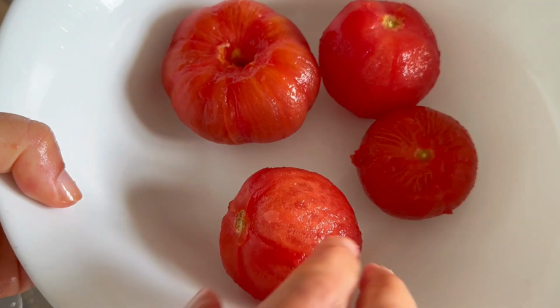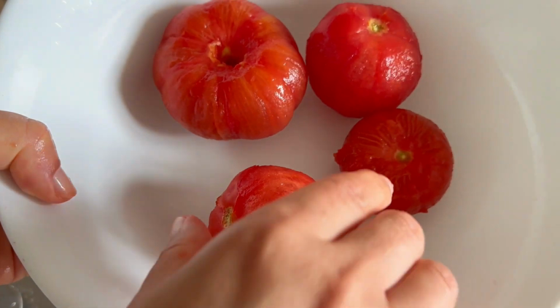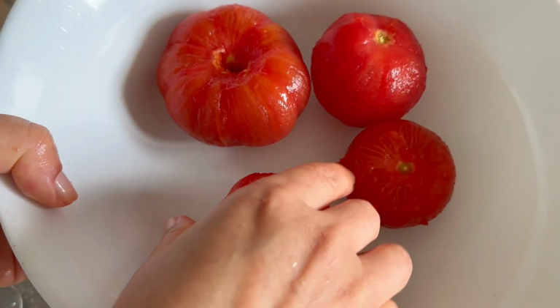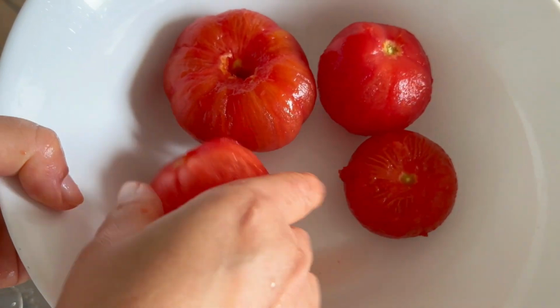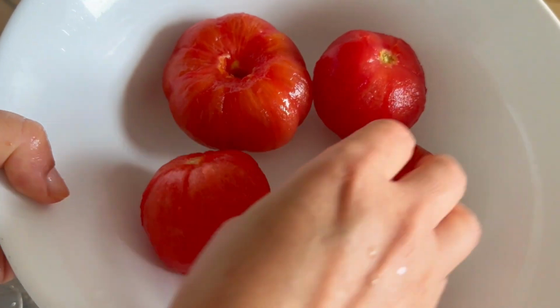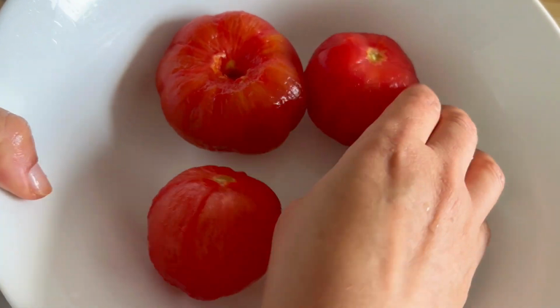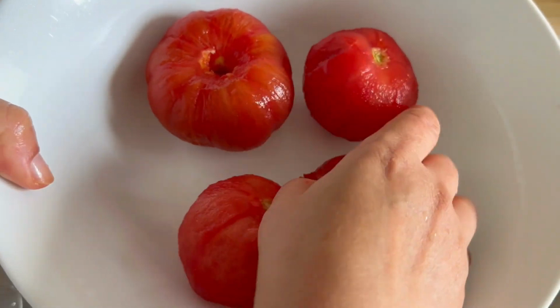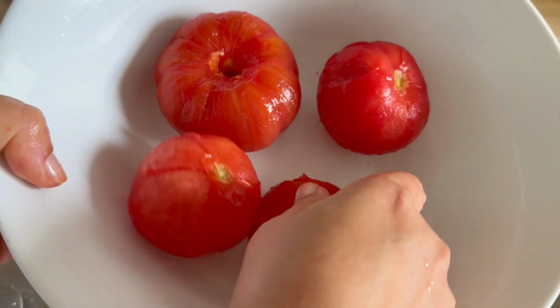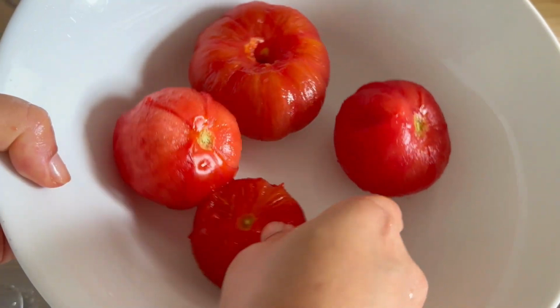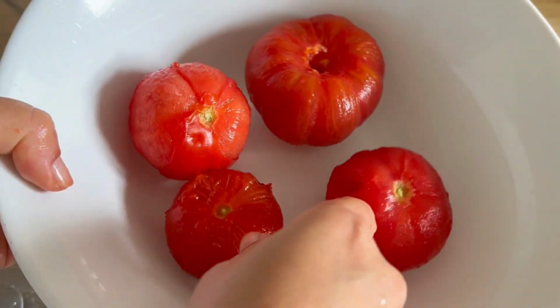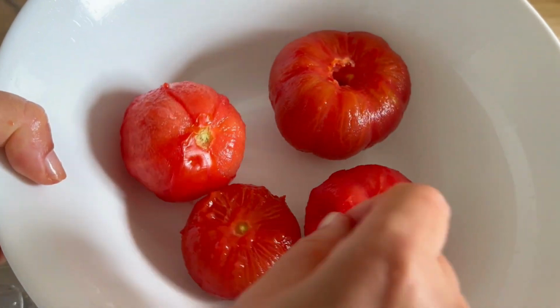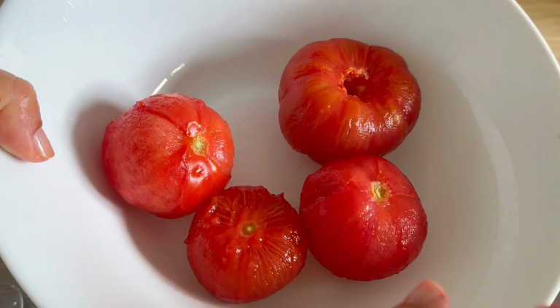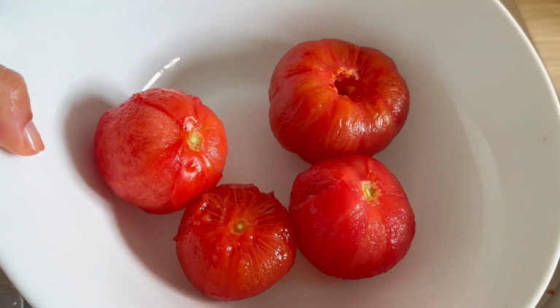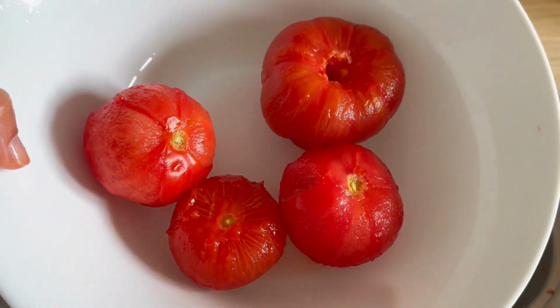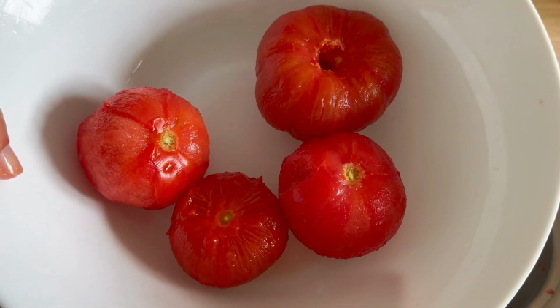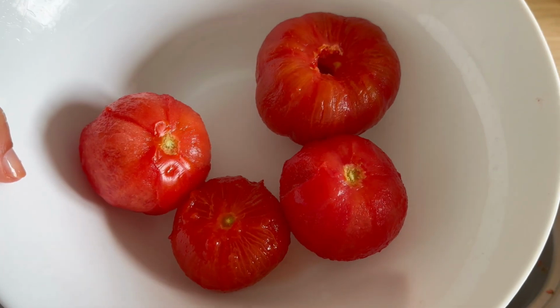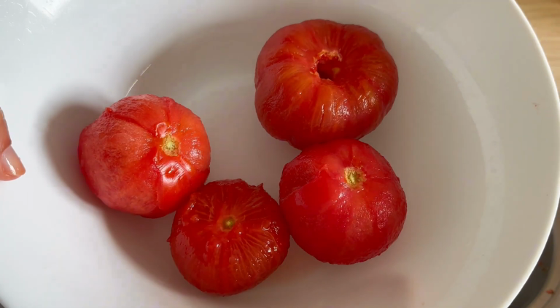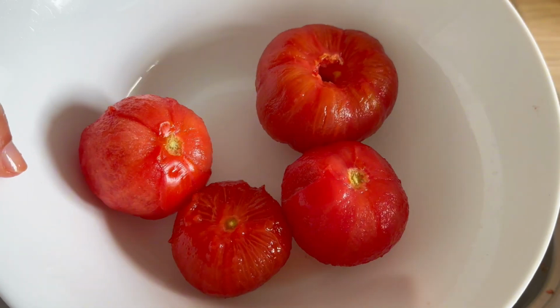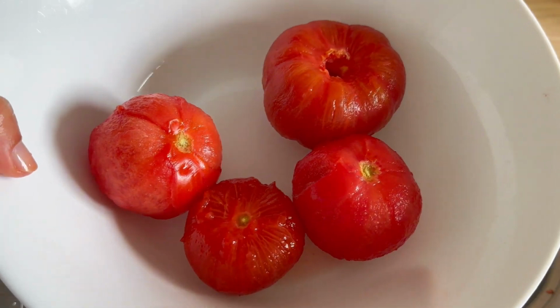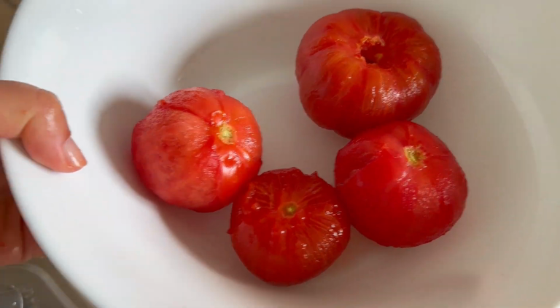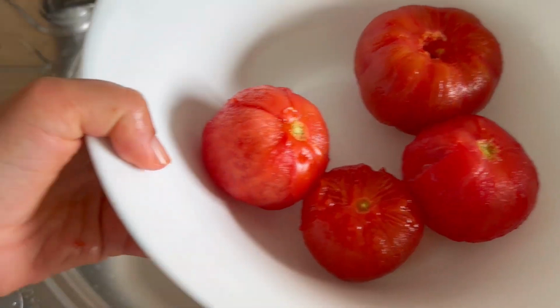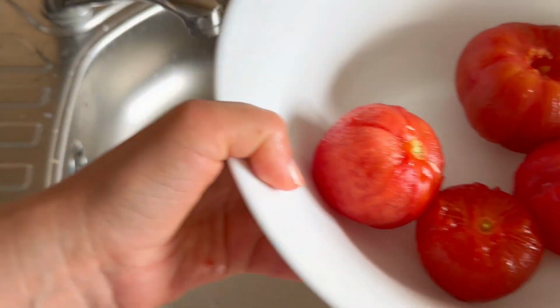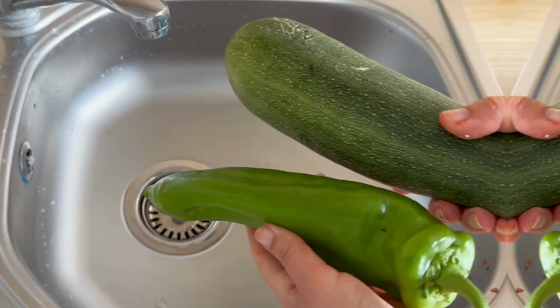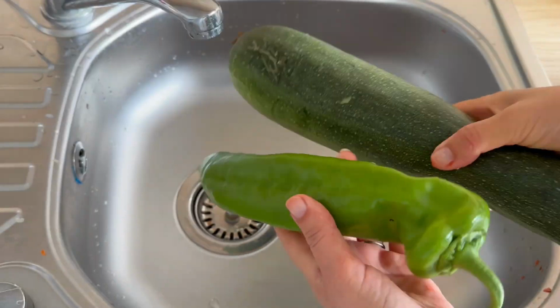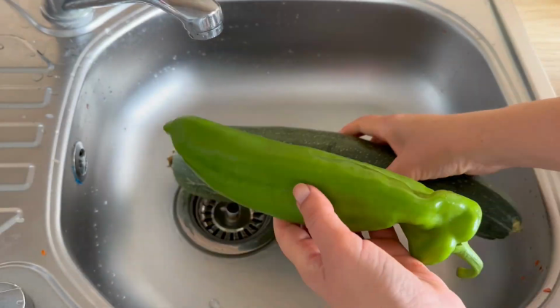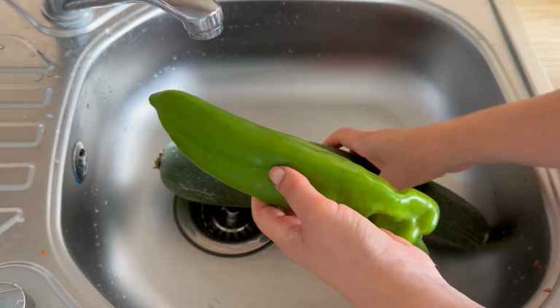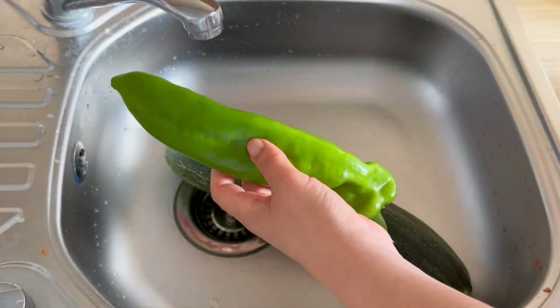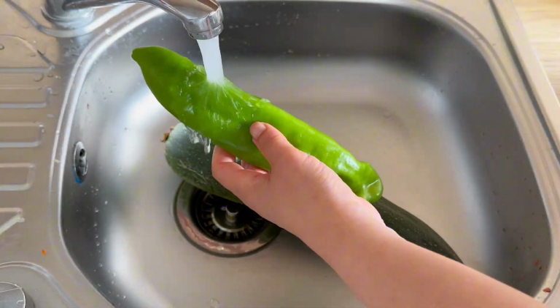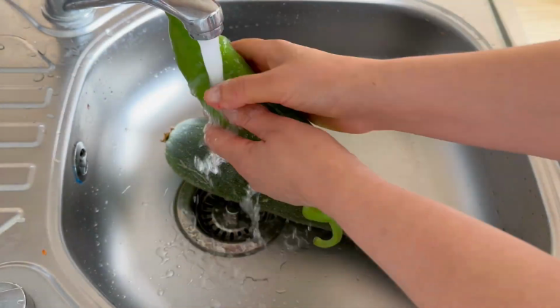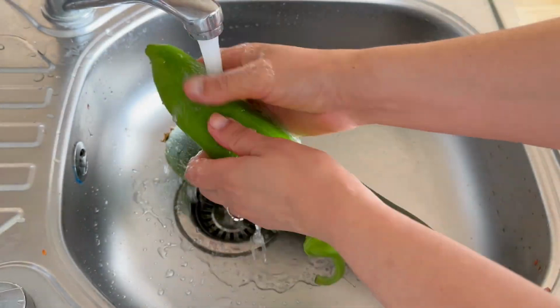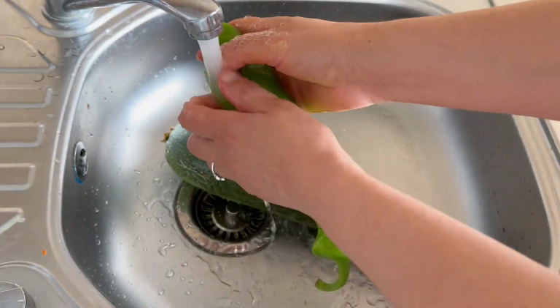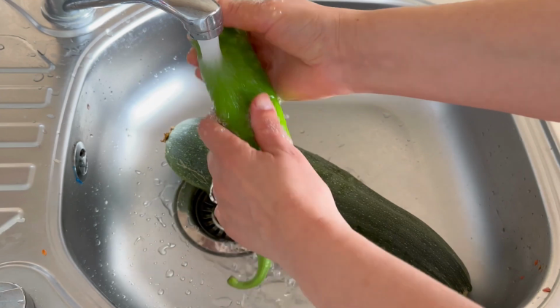And then we need the heat. You need to take the oil now. I think we are probably going through the first part.